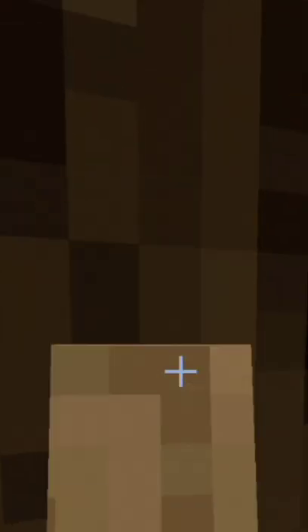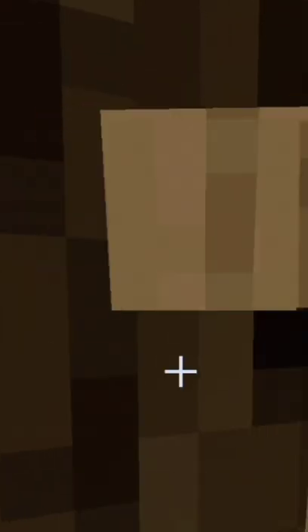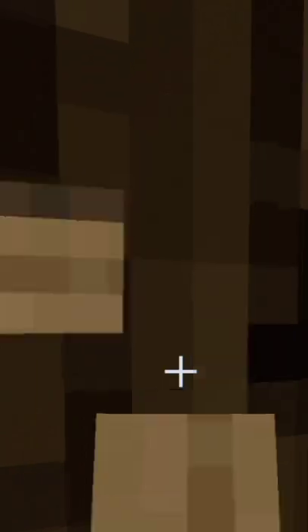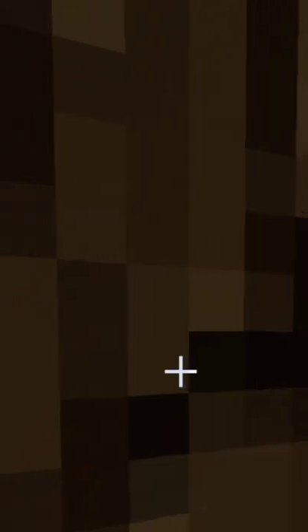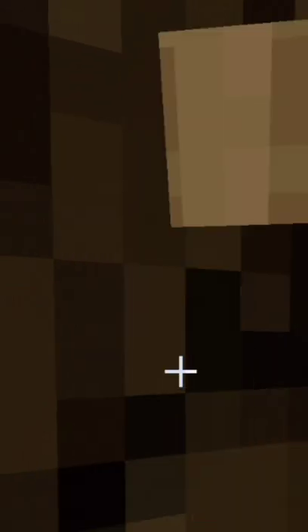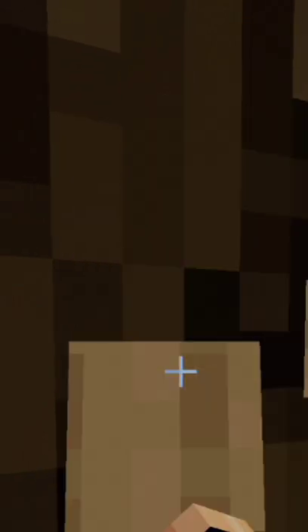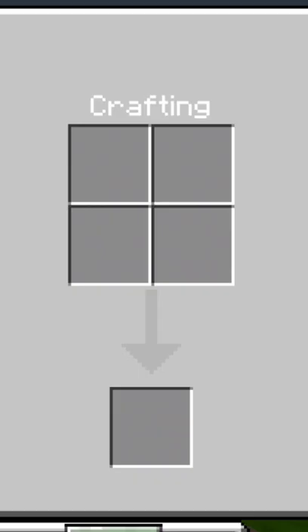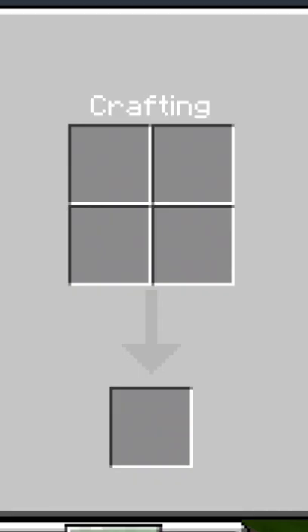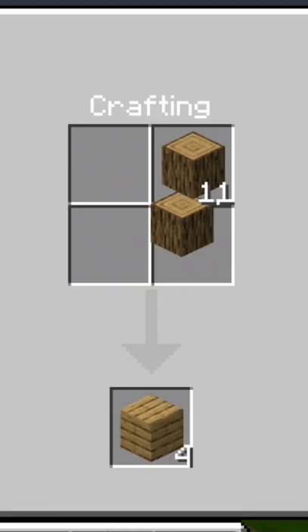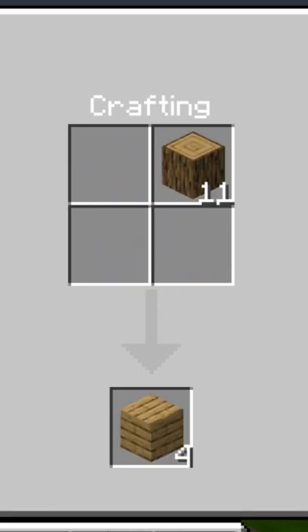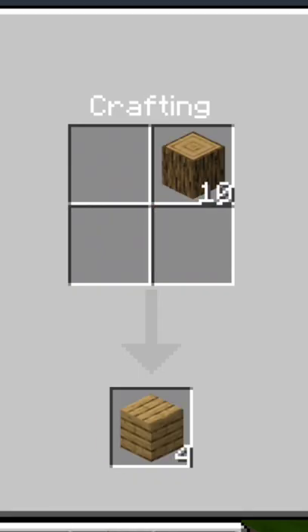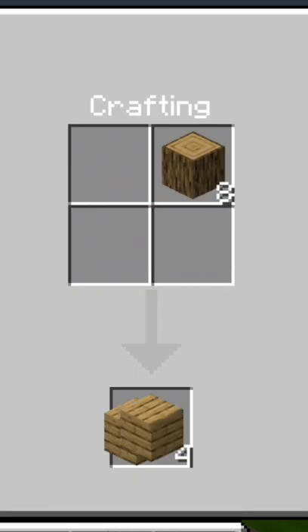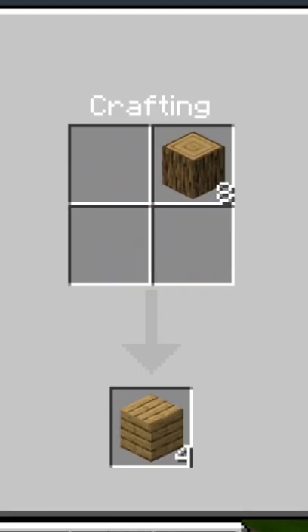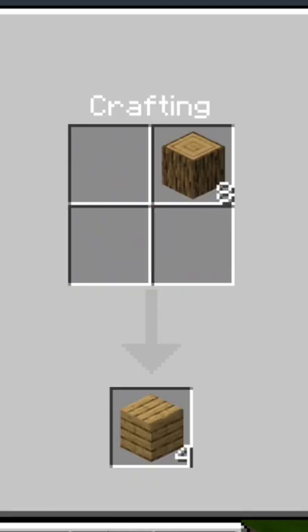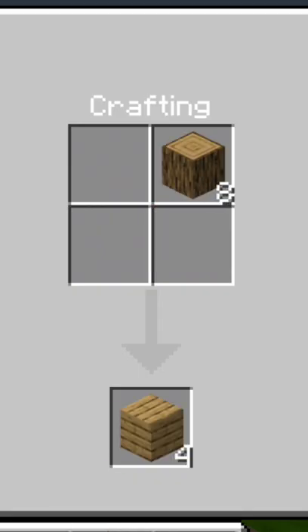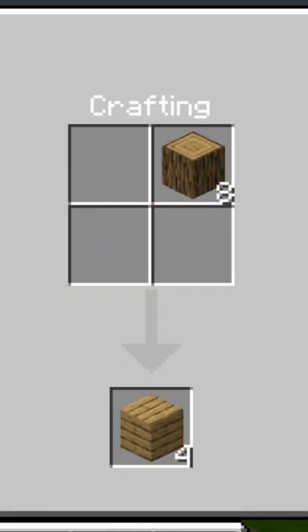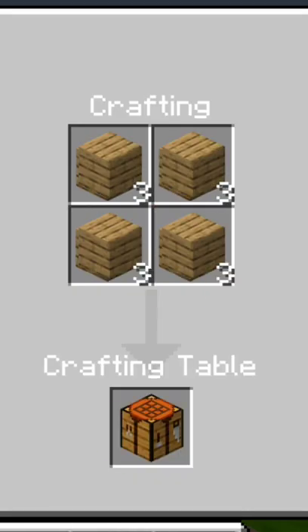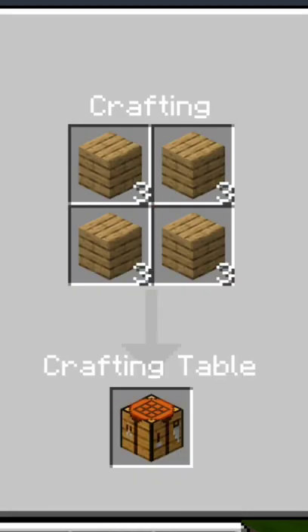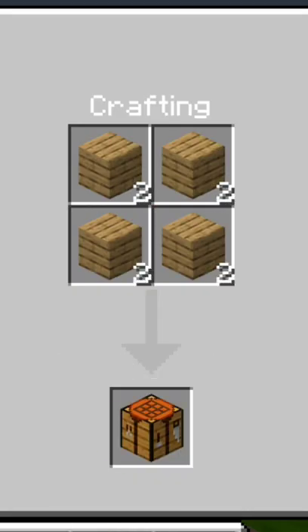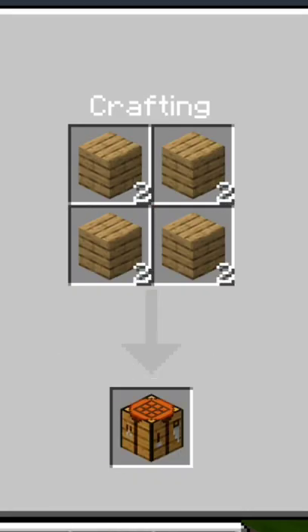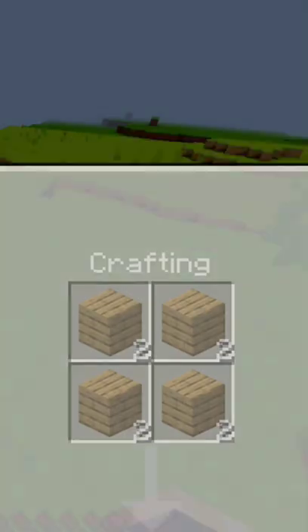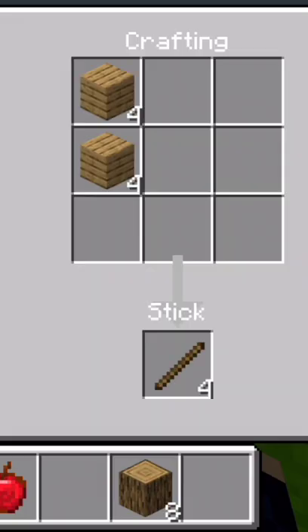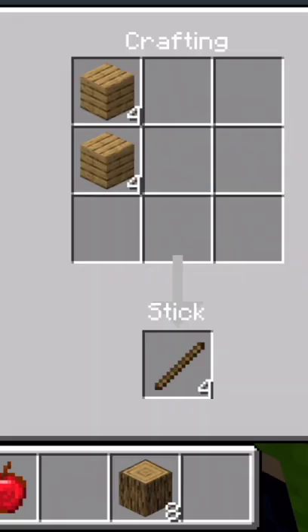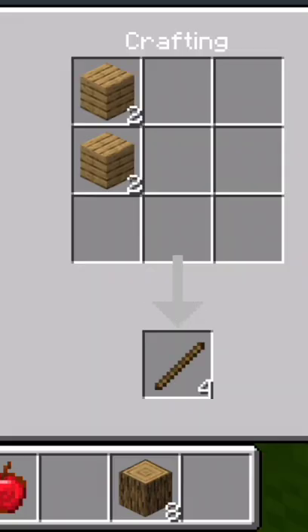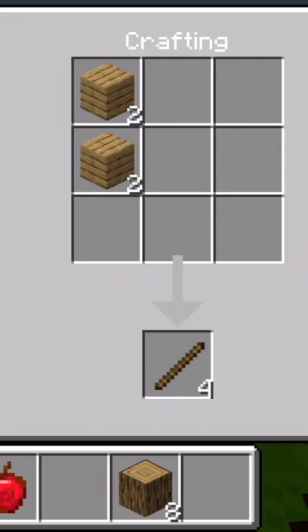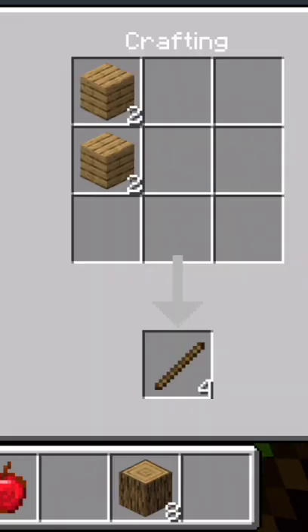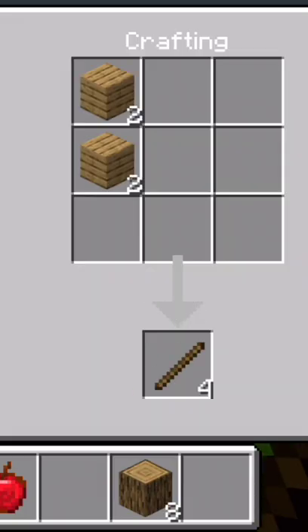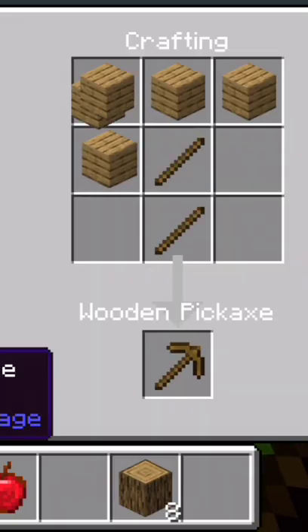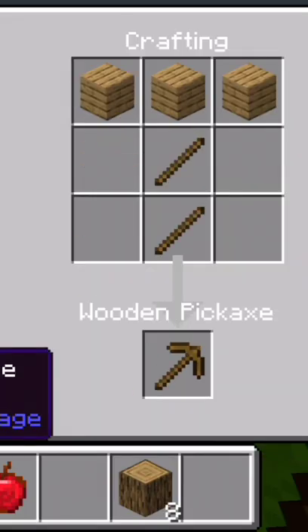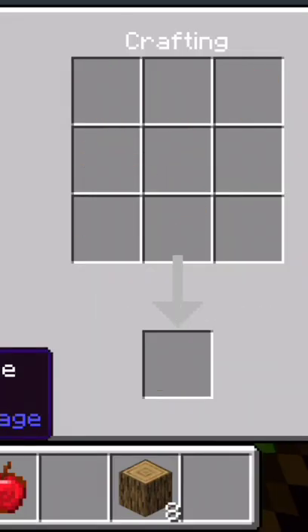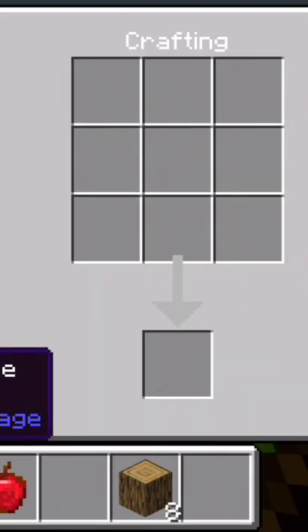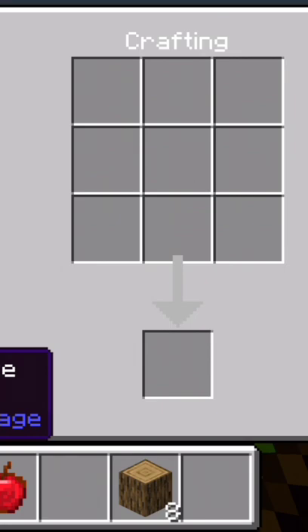Now we can make our basic tools and crafting tools. I made a crafting table — very nice — and my wooden pickaxe is ready and this is also made.